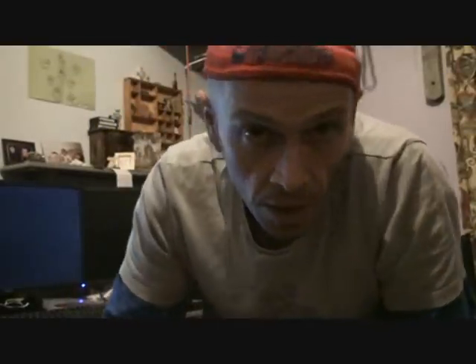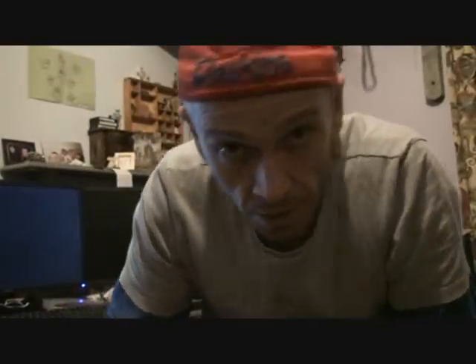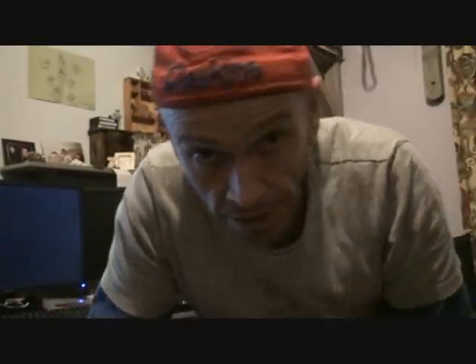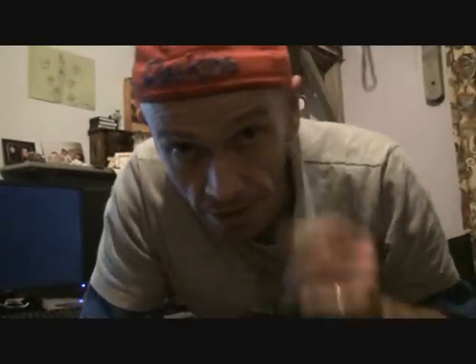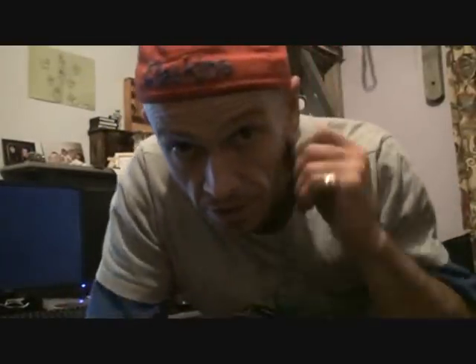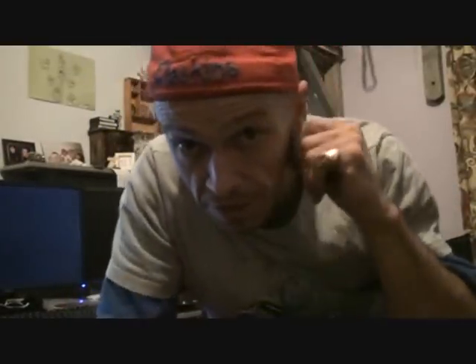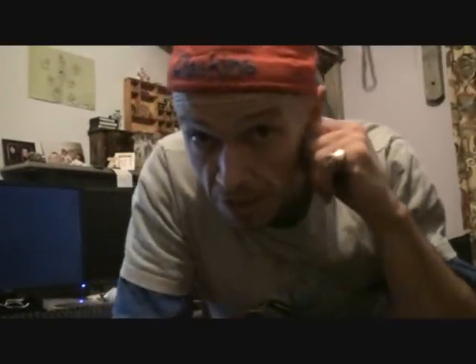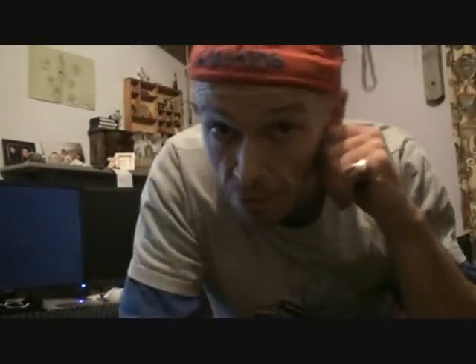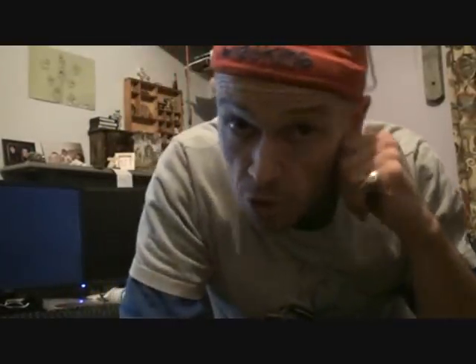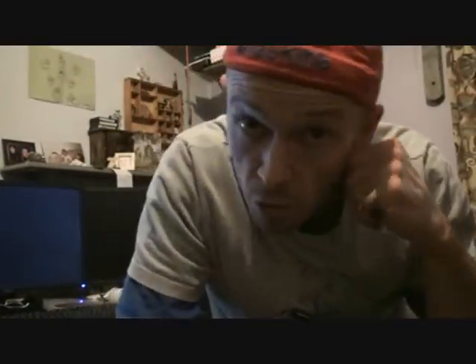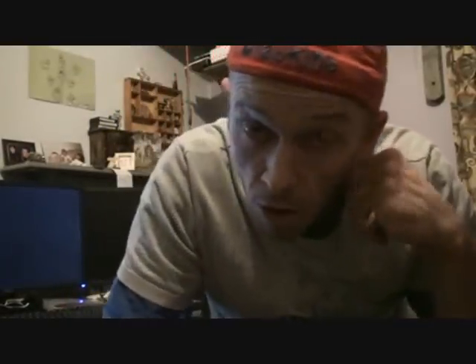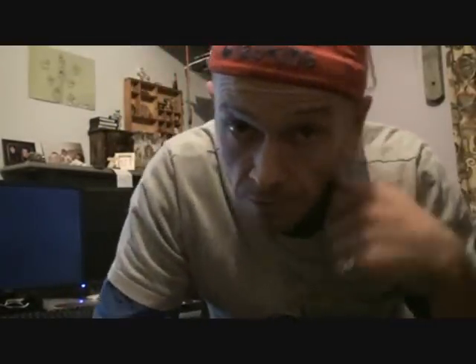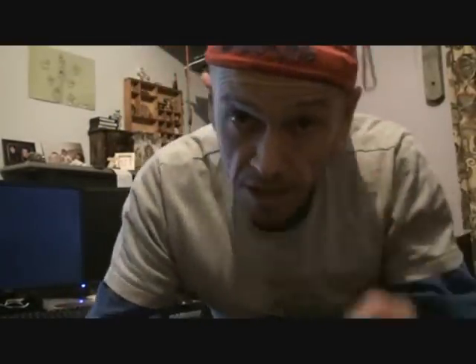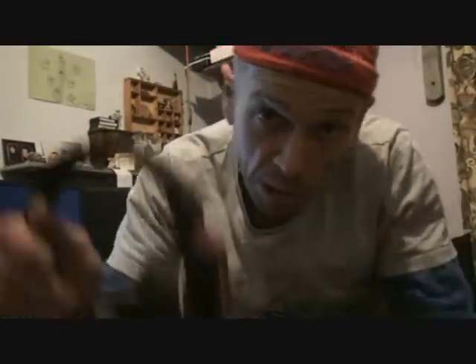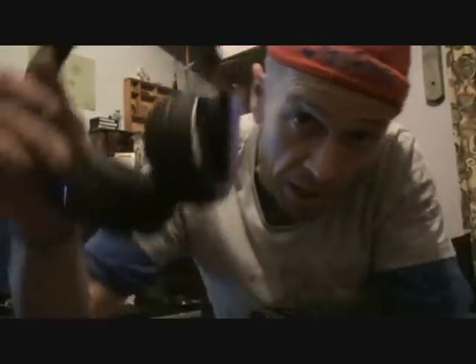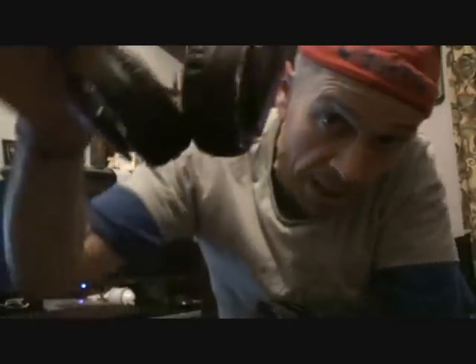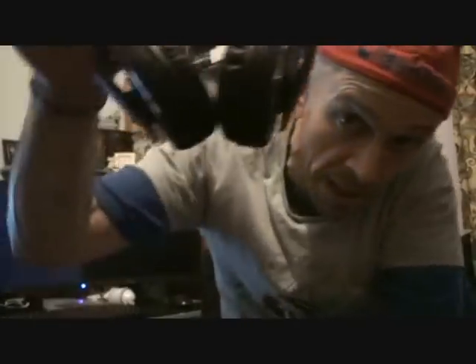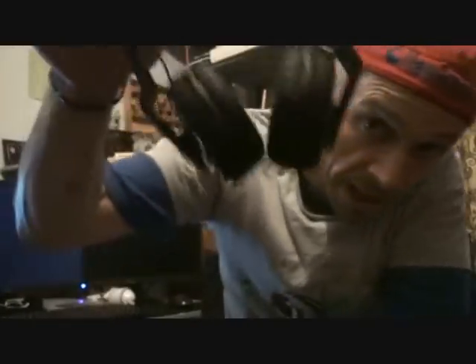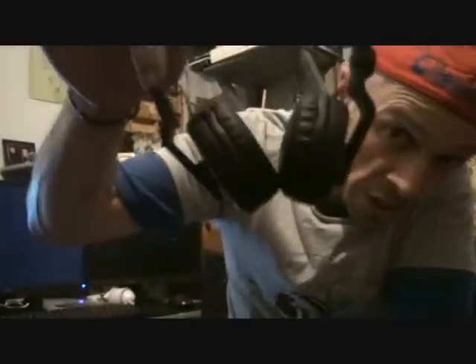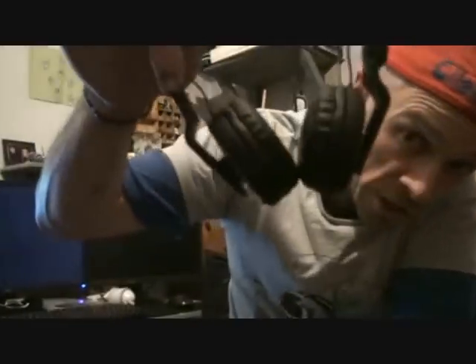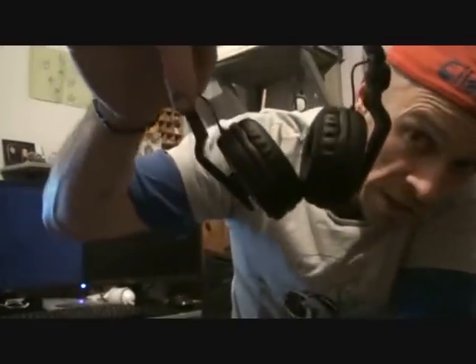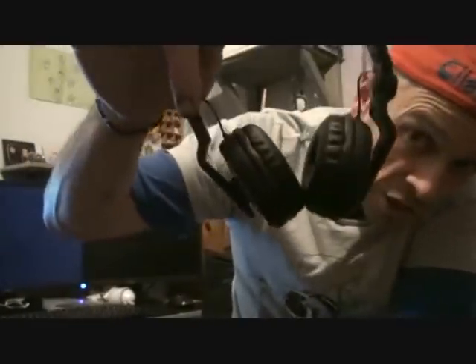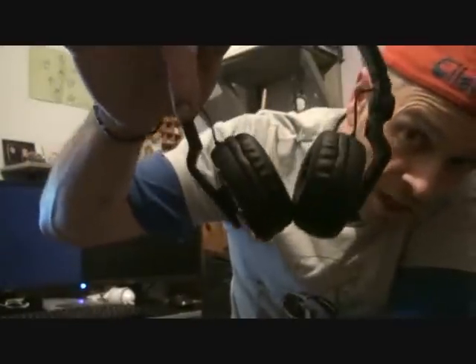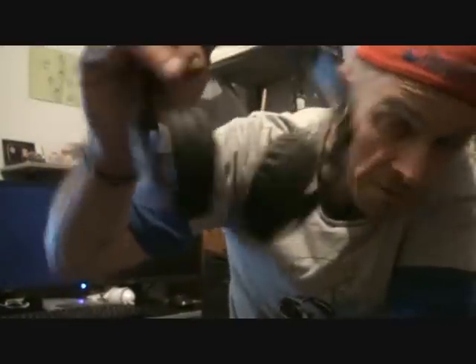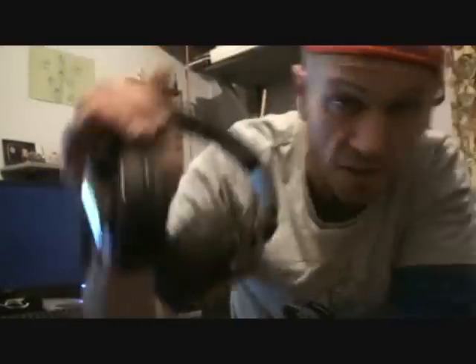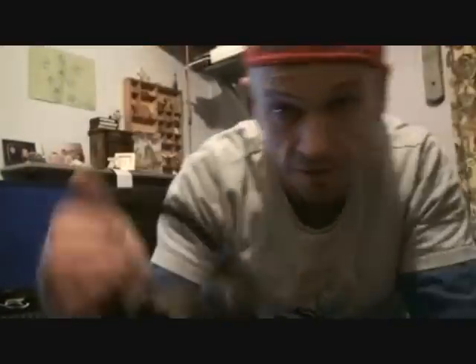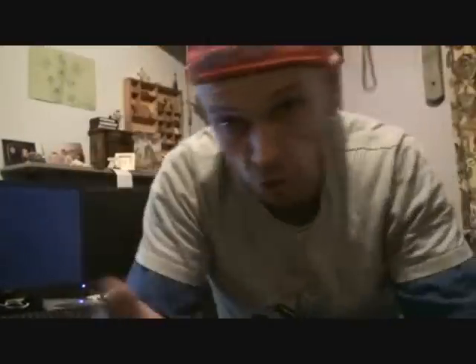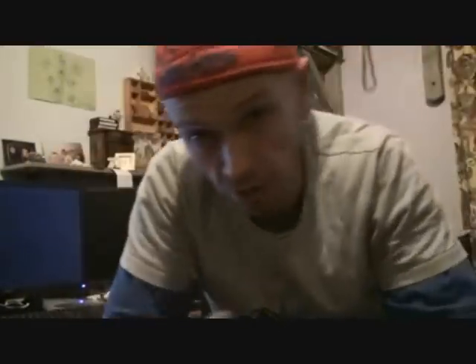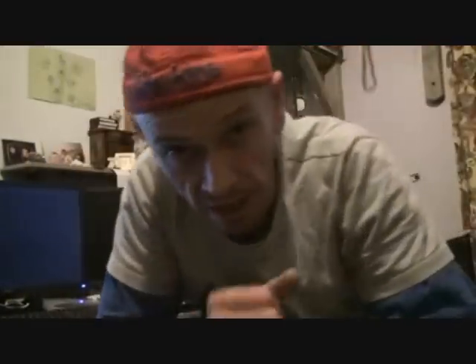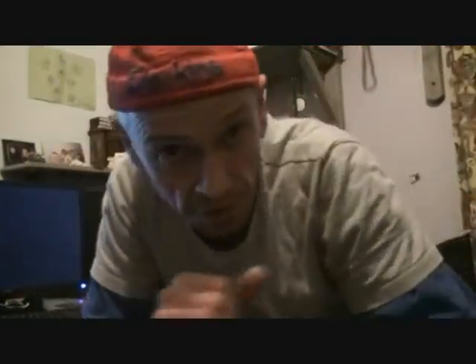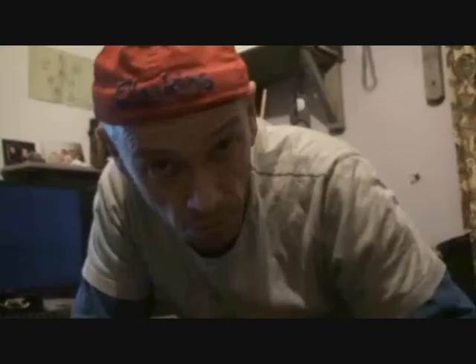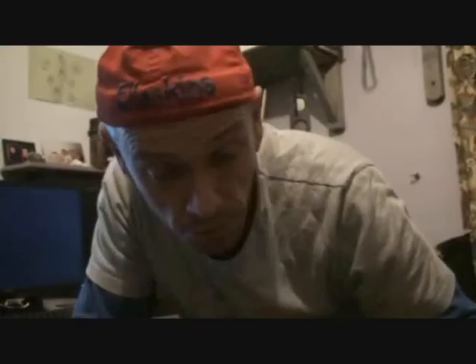Alright guys, here's a video for you on the Pioneer HDJ500 headphones.